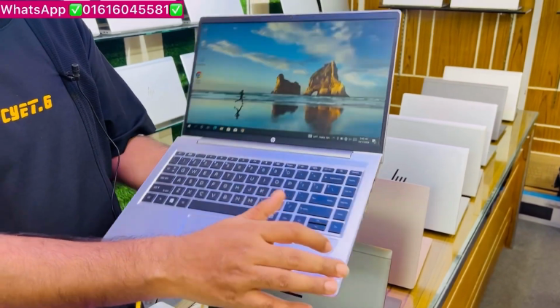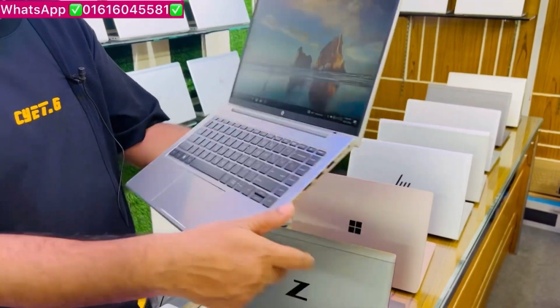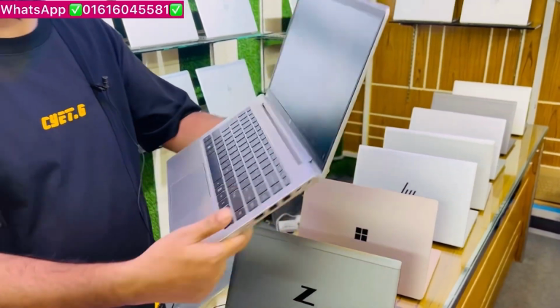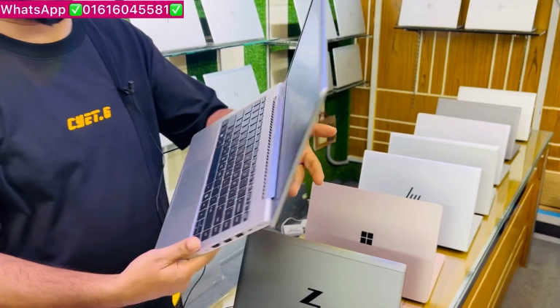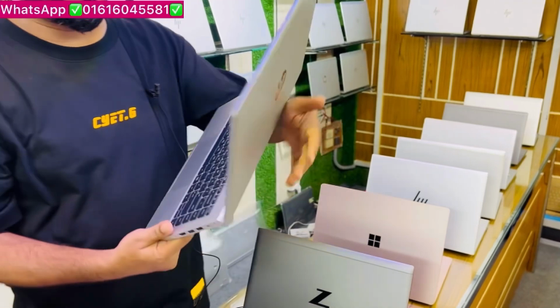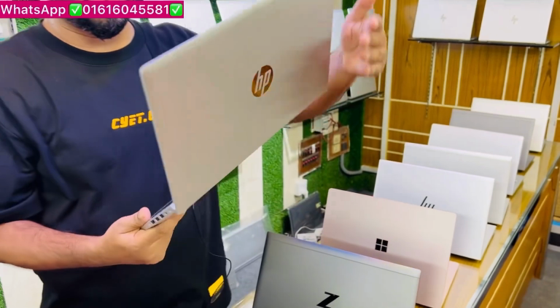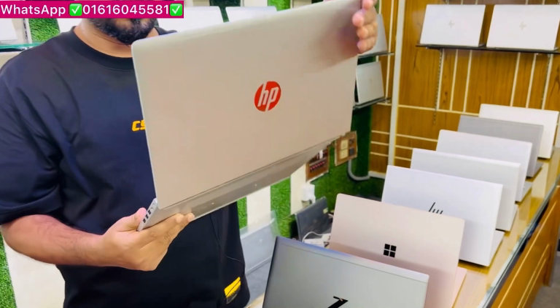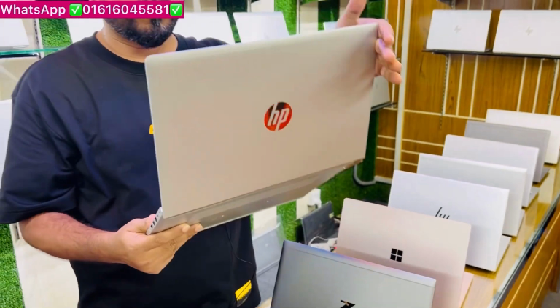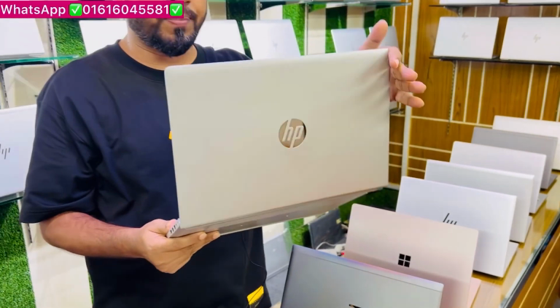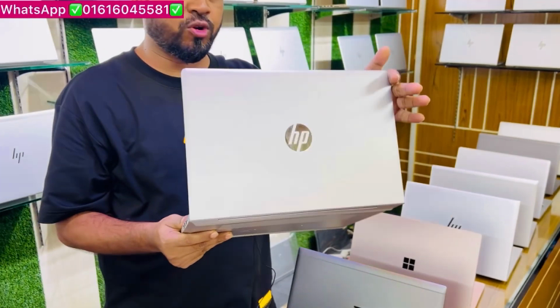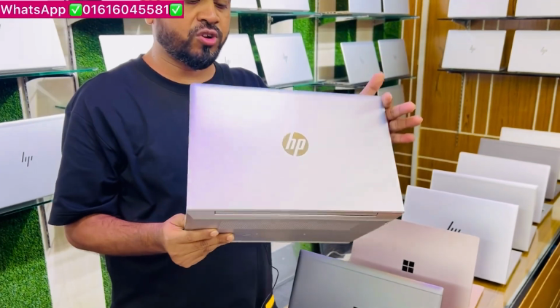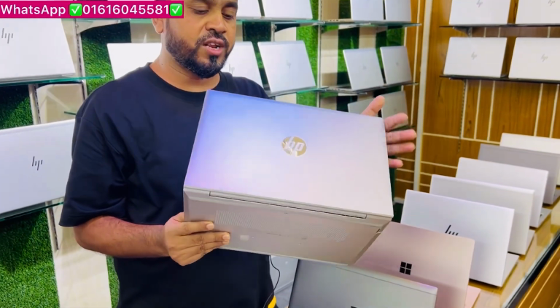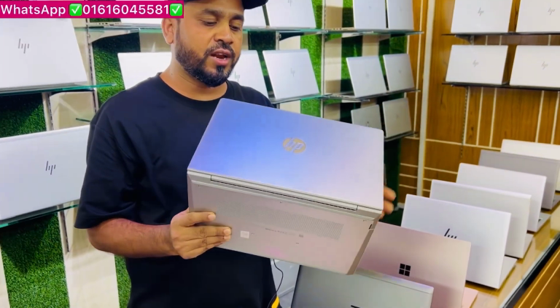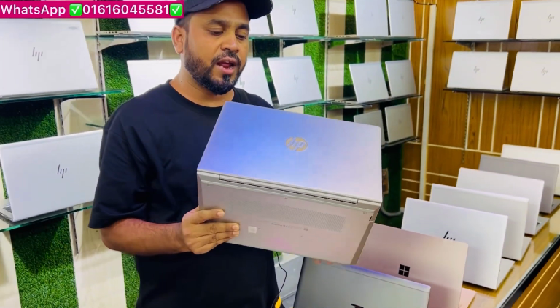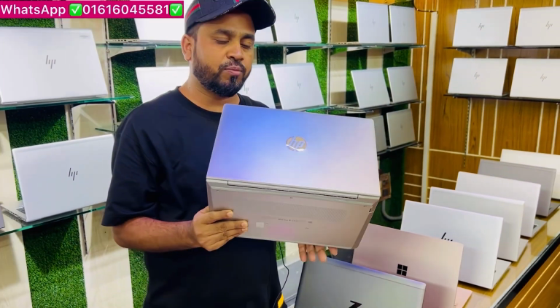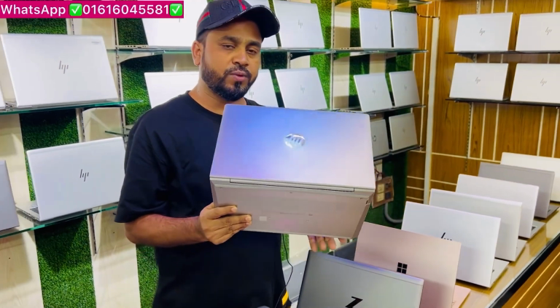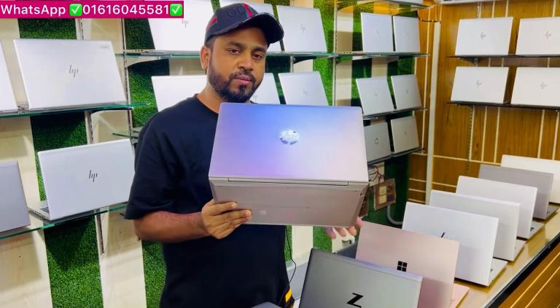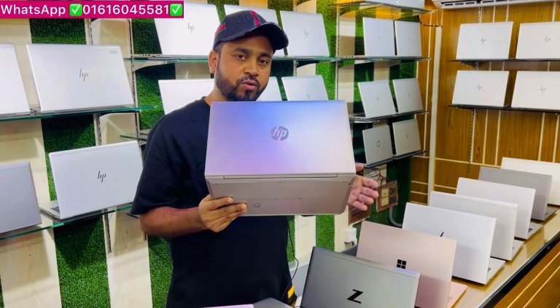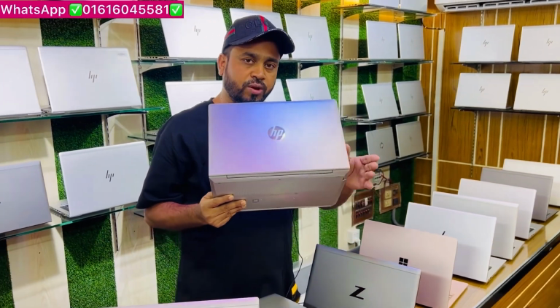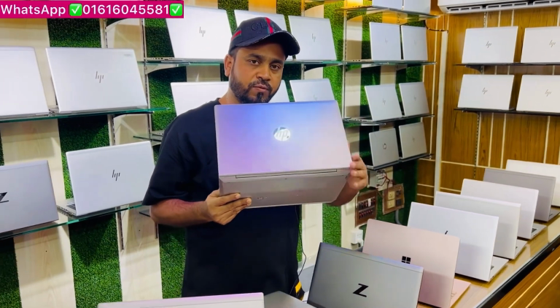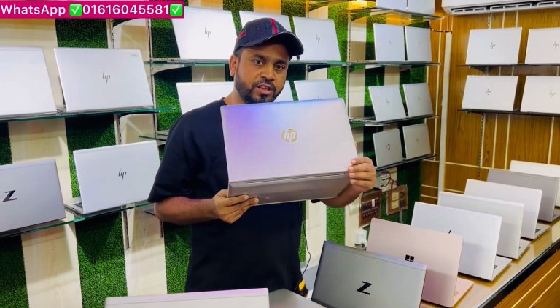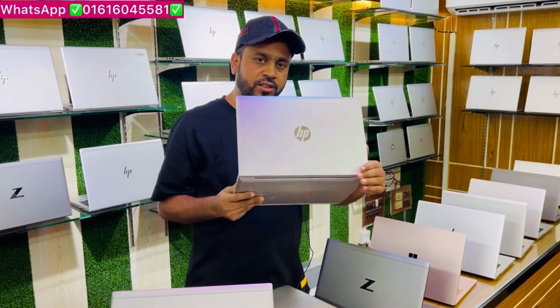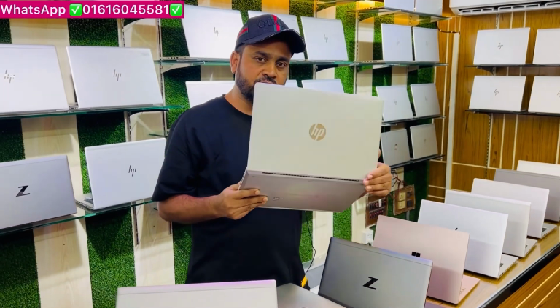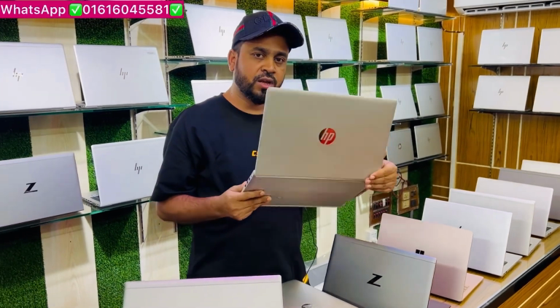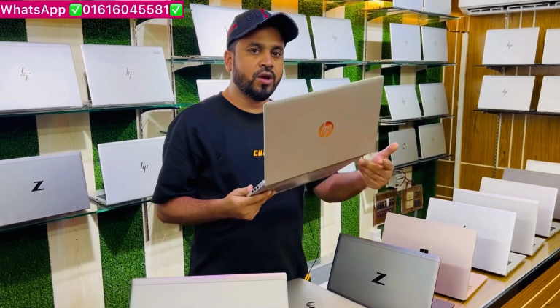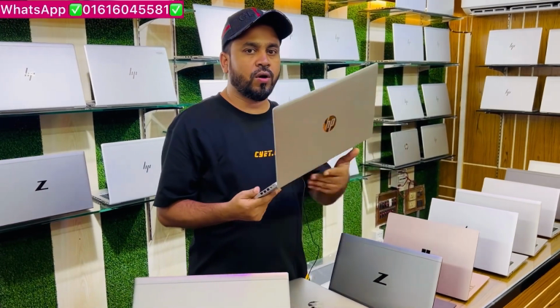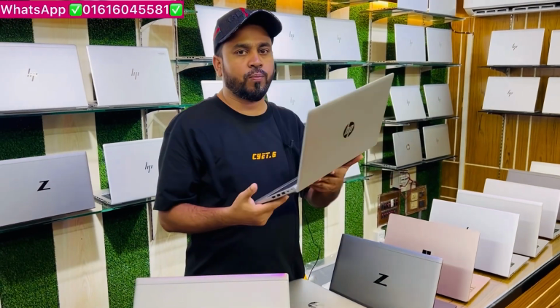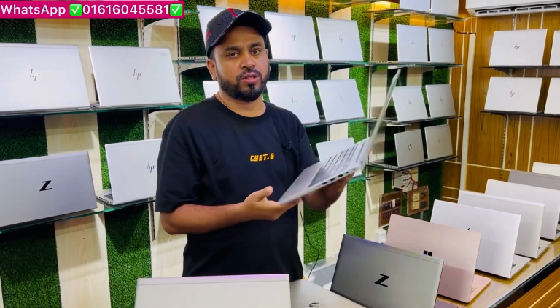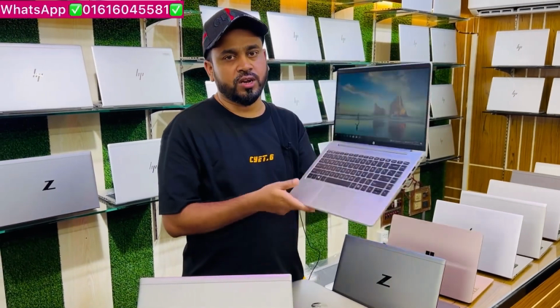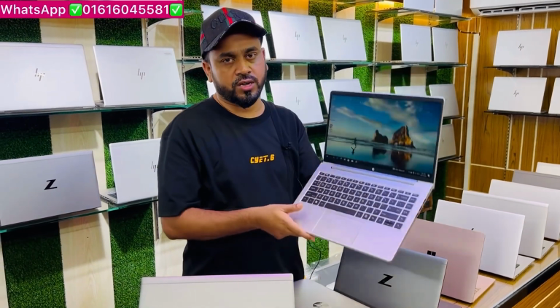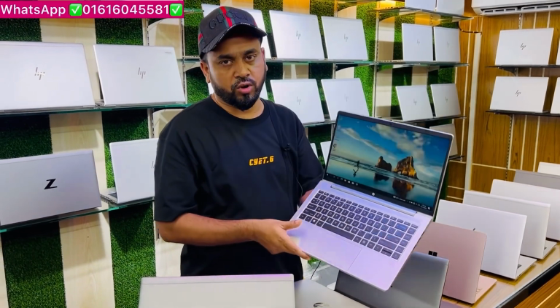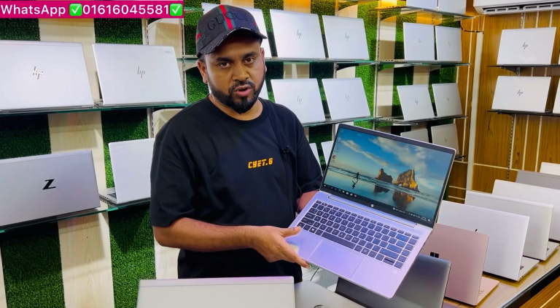This is the Ryzen 5 Air laptop, and this laptop has been given a lot of features — only 35,000 taka.